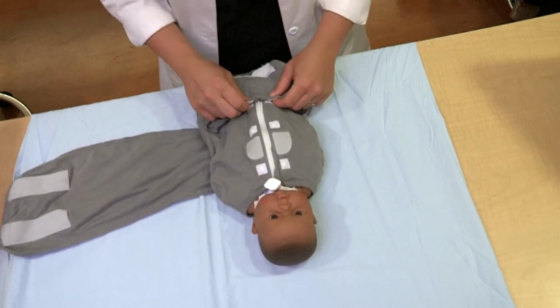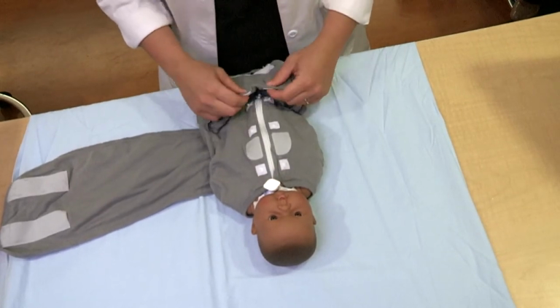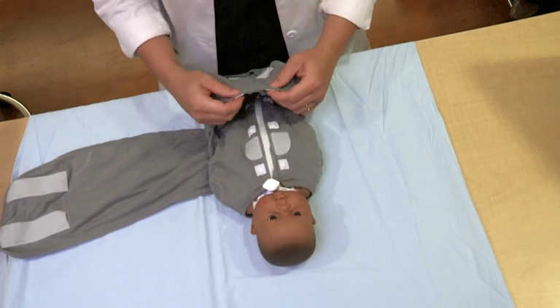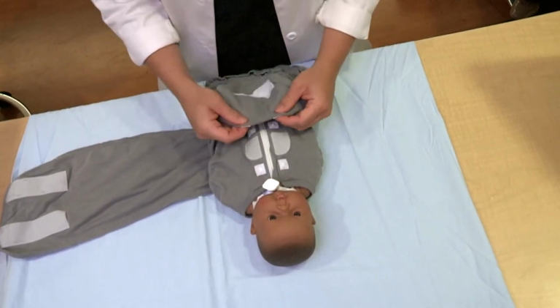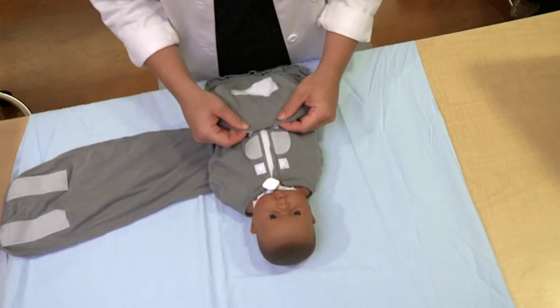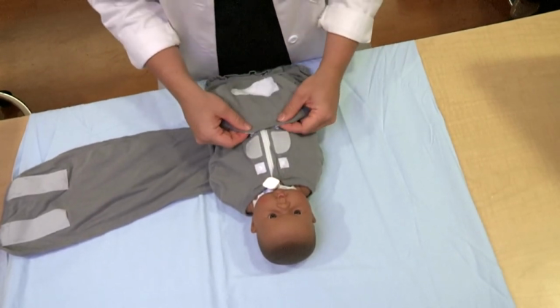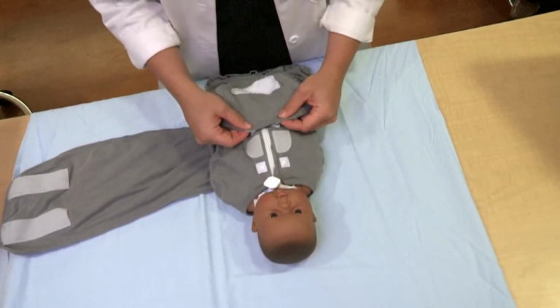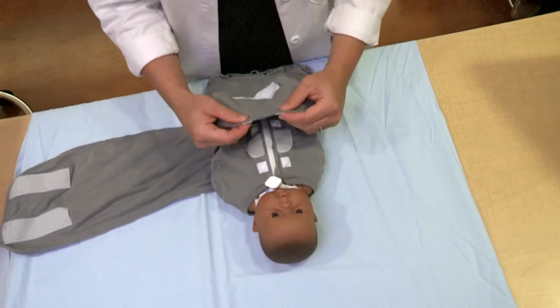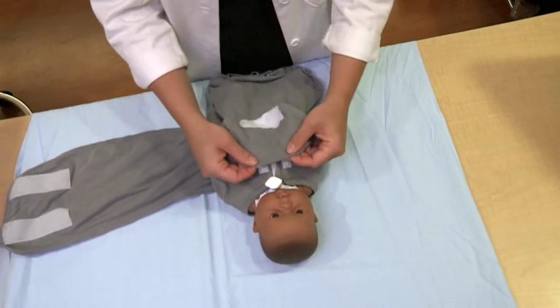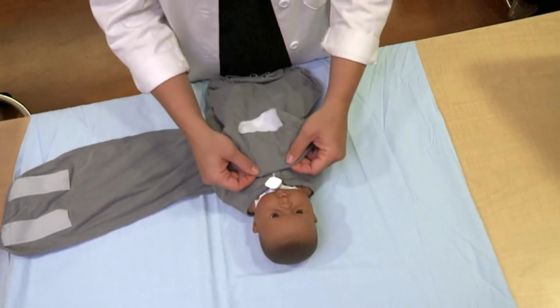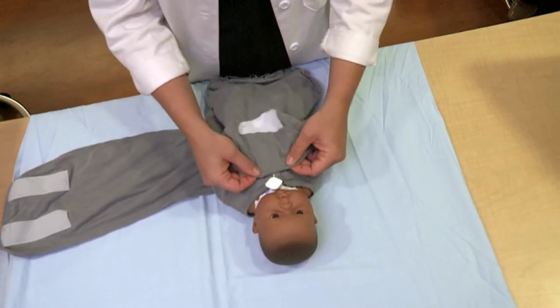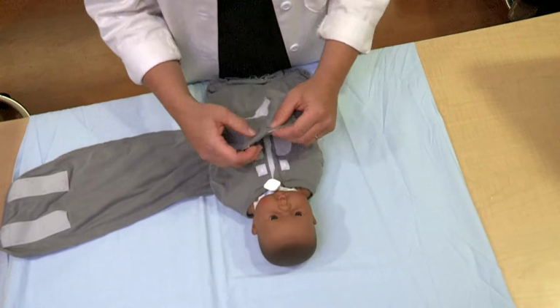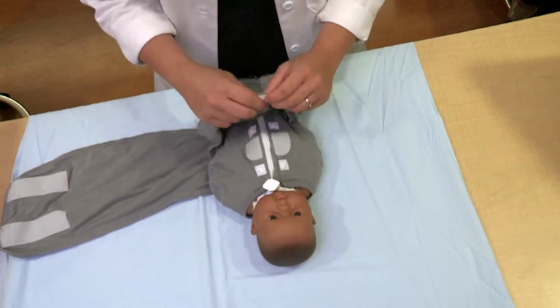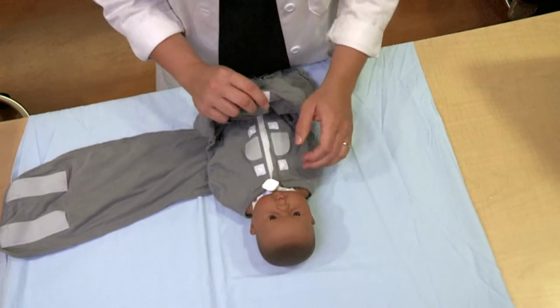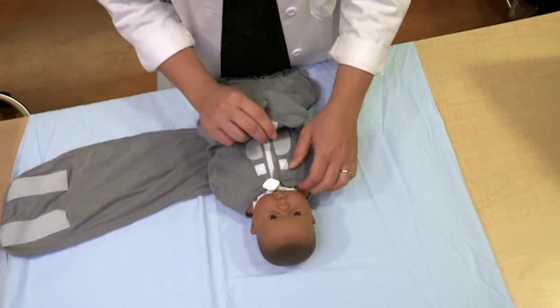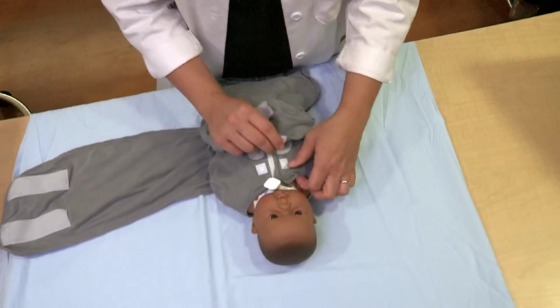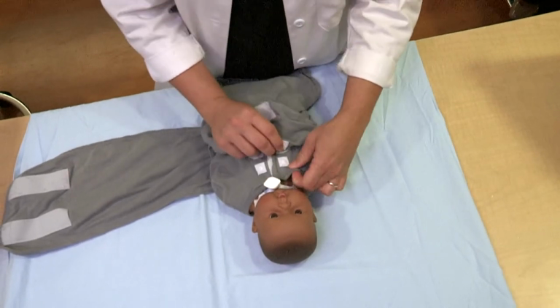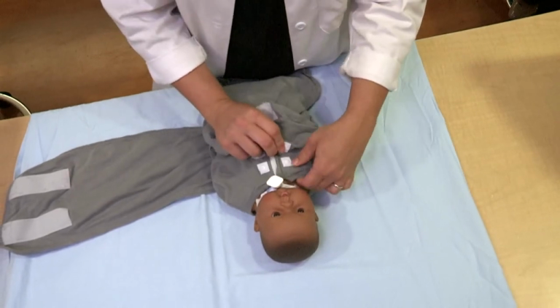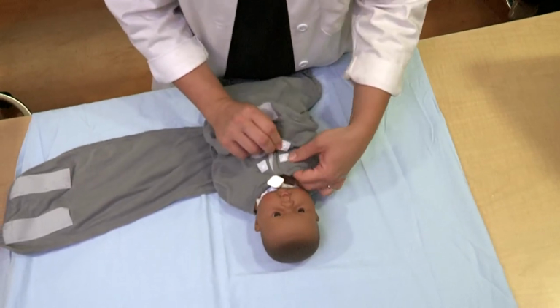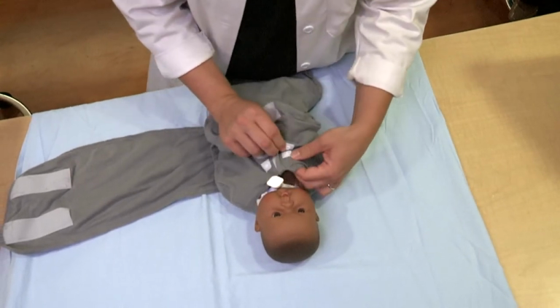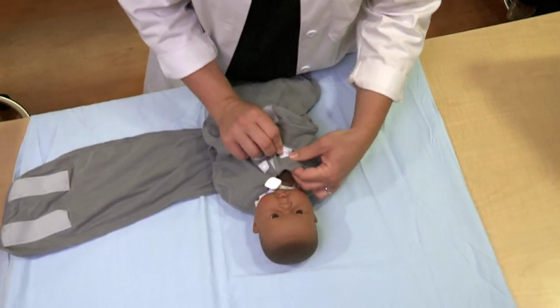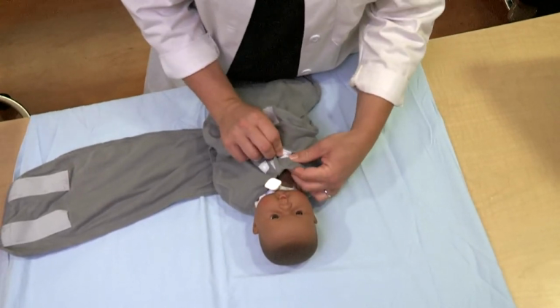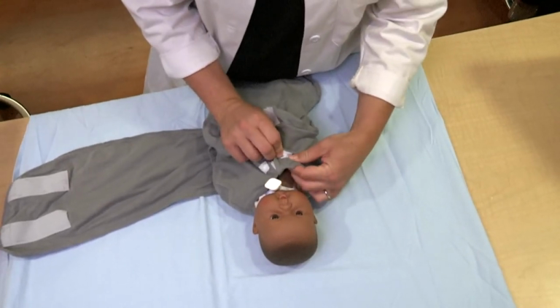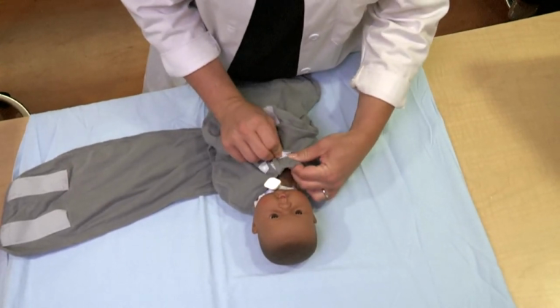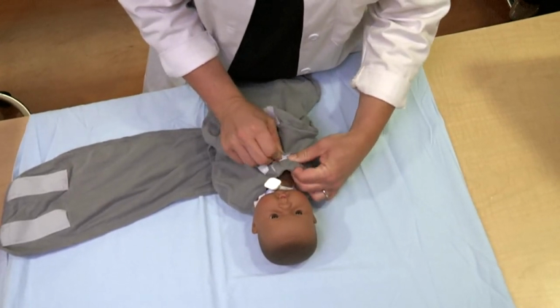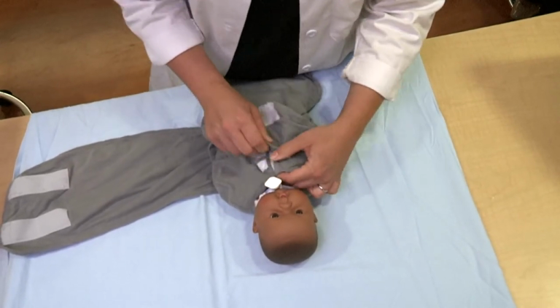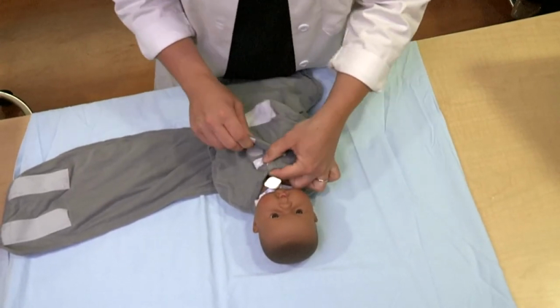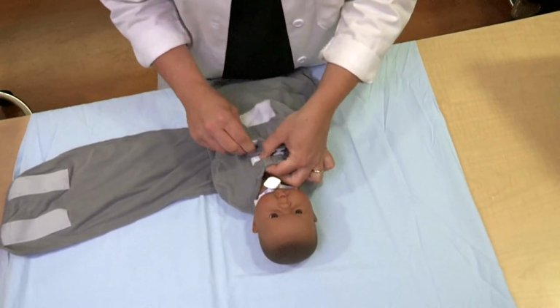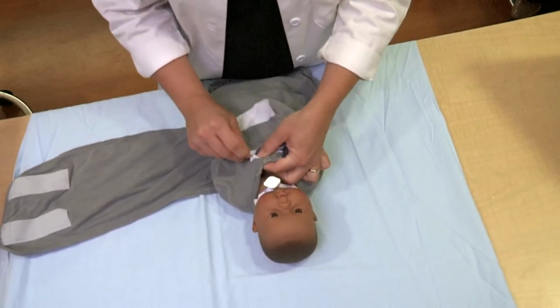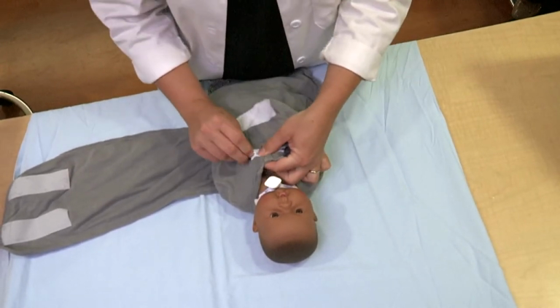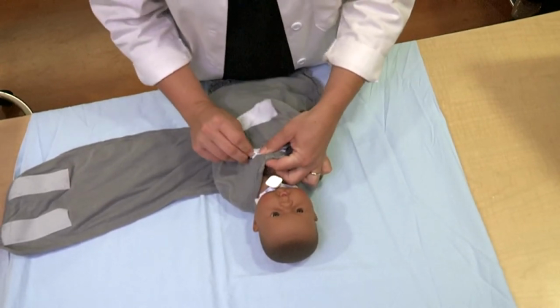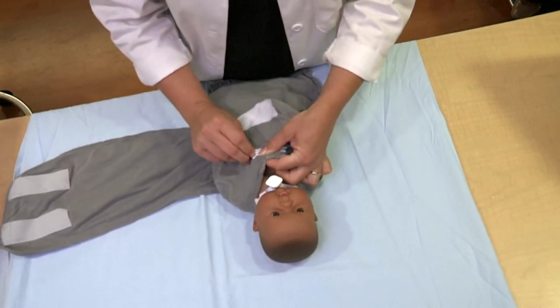When using an M-Bay on a smaller baby, consider the length adjustment feature. When snapping at the top, simply fold the Velcro tab down.